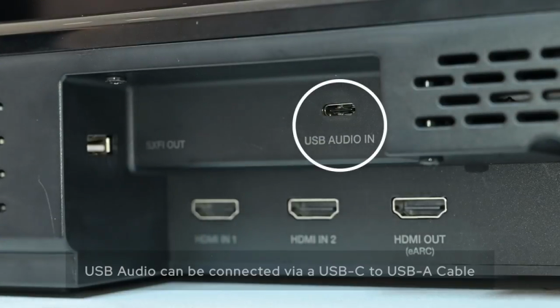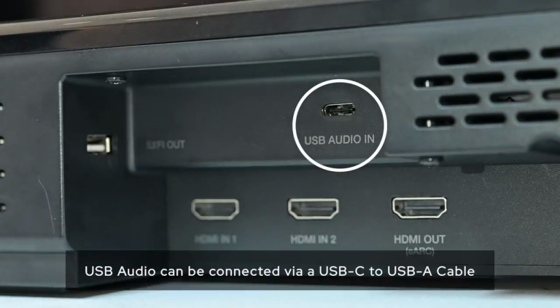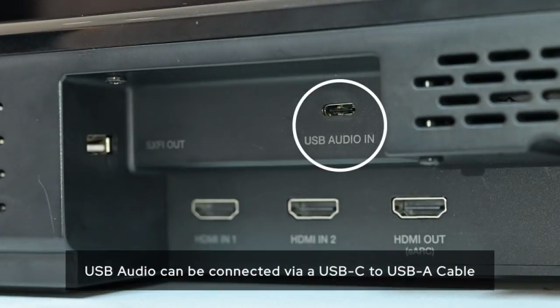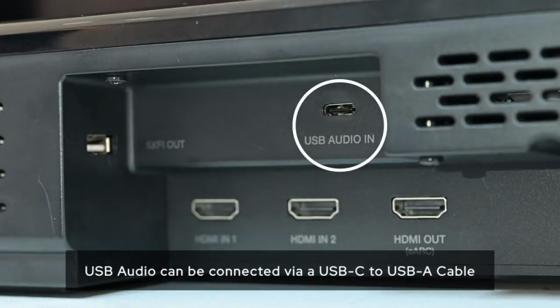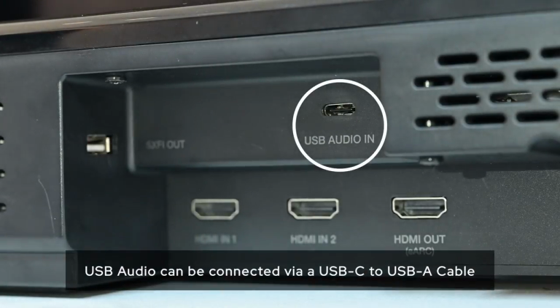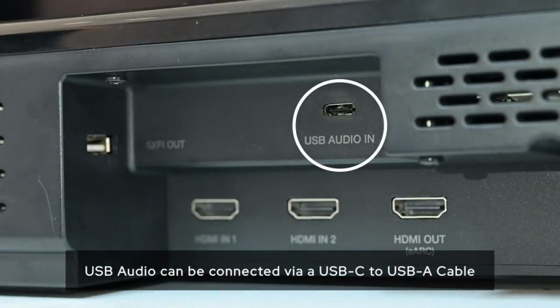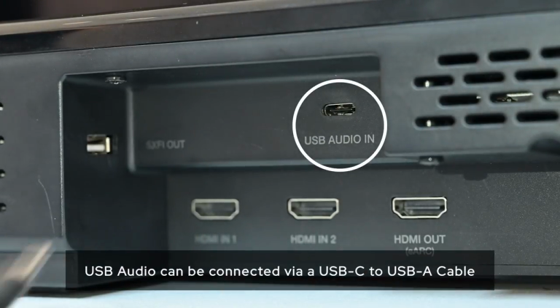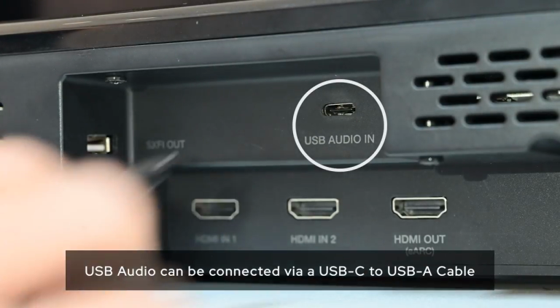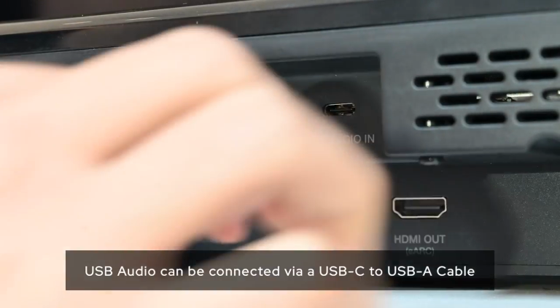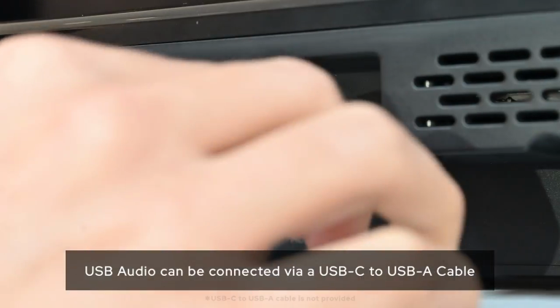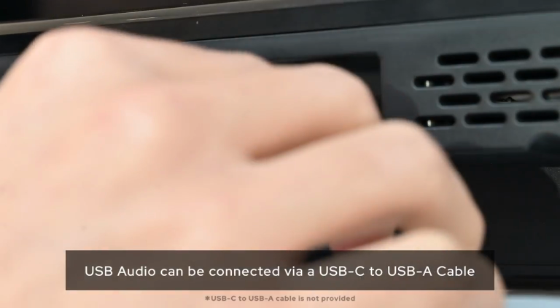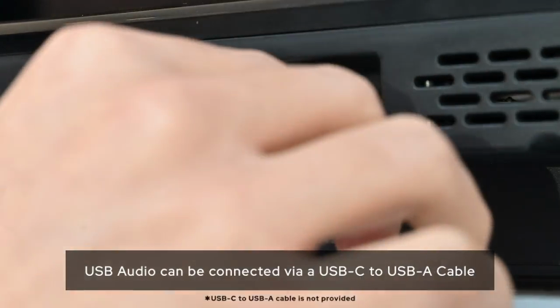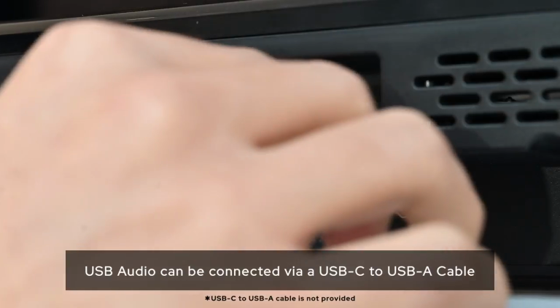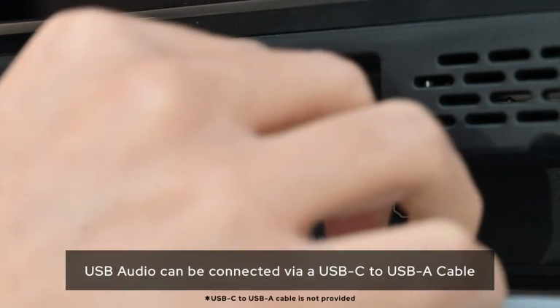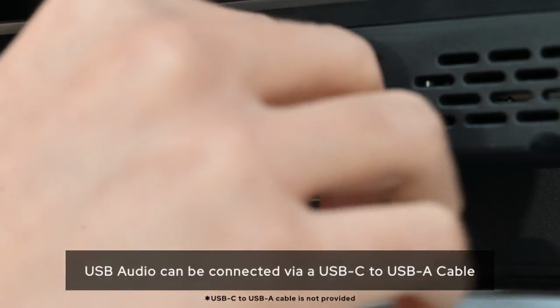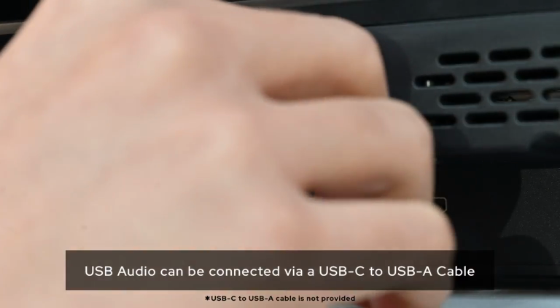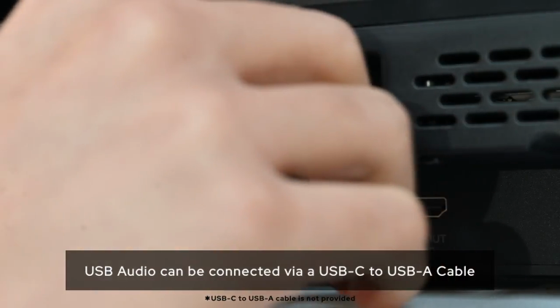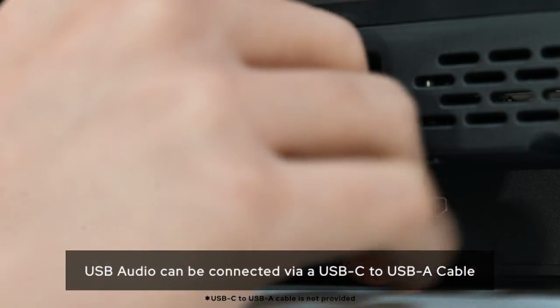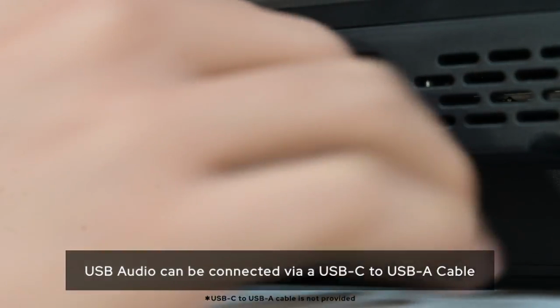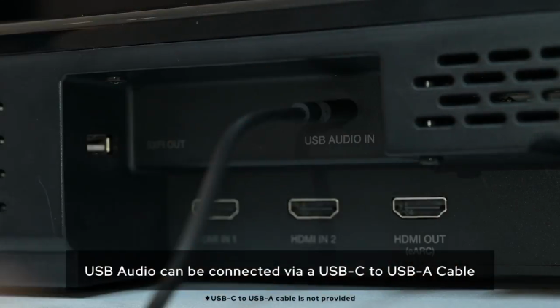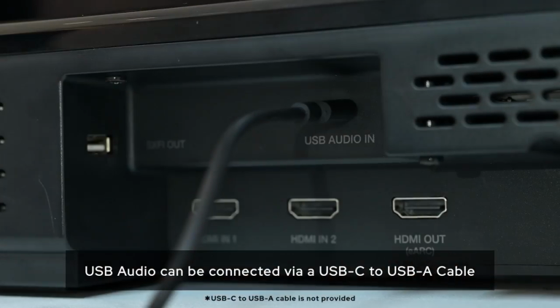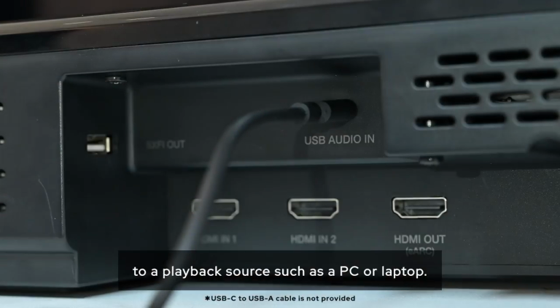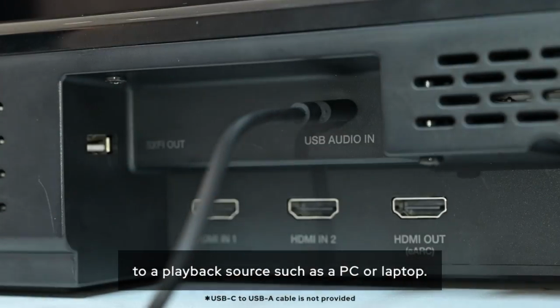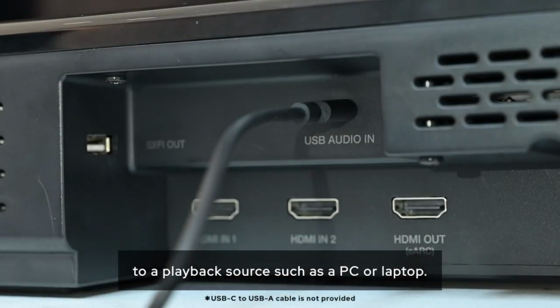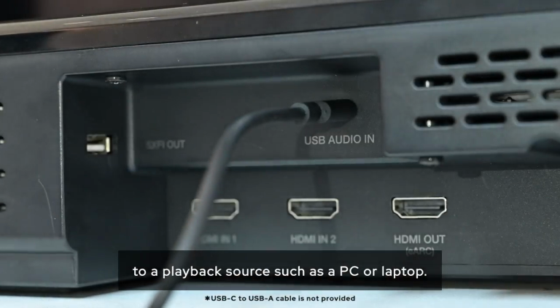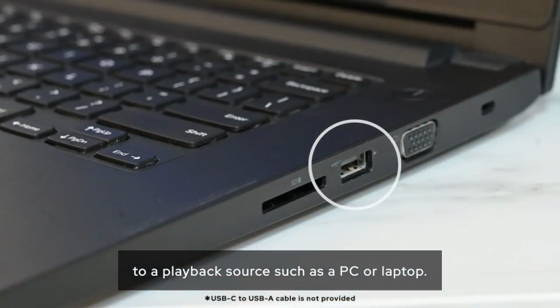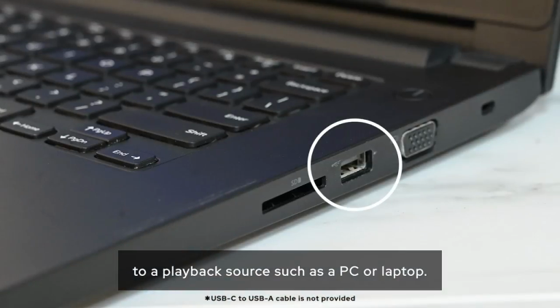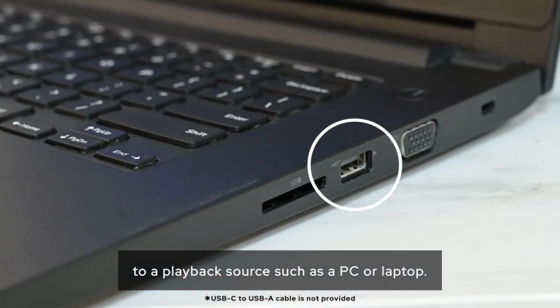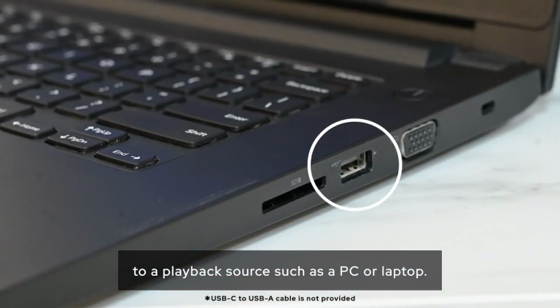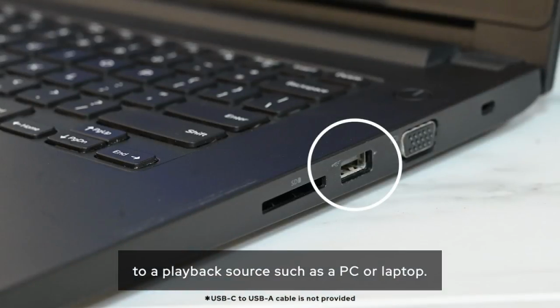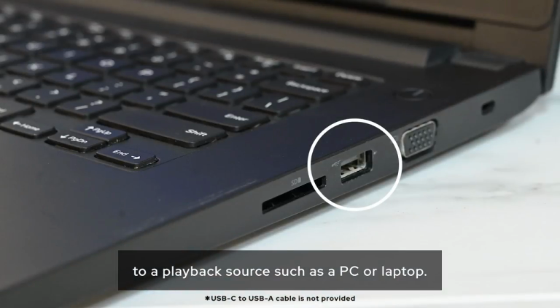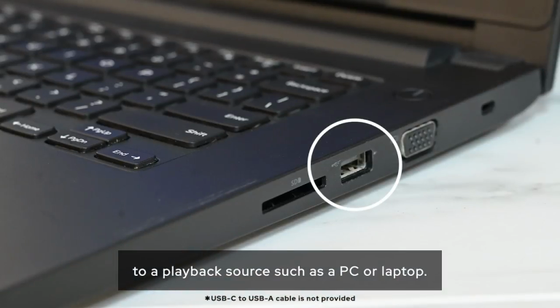USB Audio can be connected via a USB-C to USB-A cable to a playback source such as a PC or laptop.